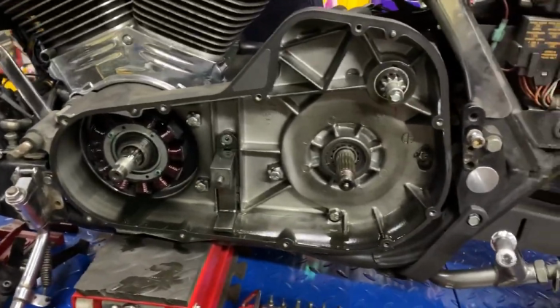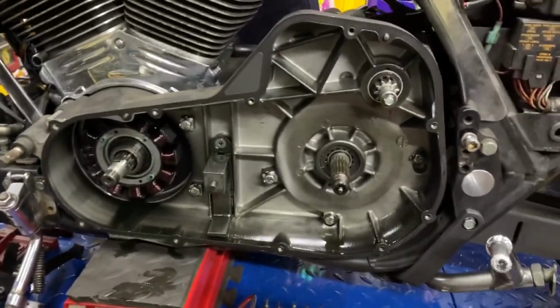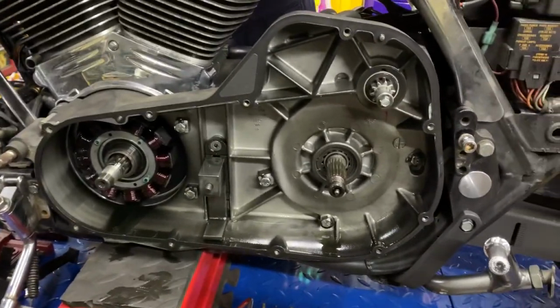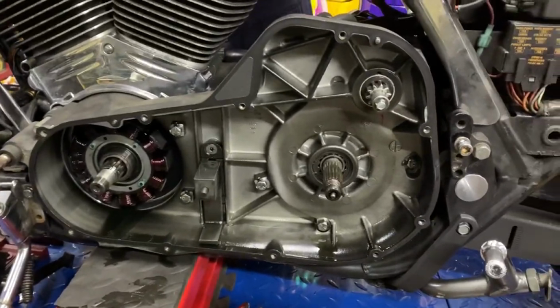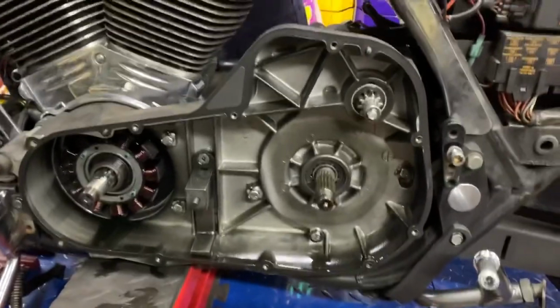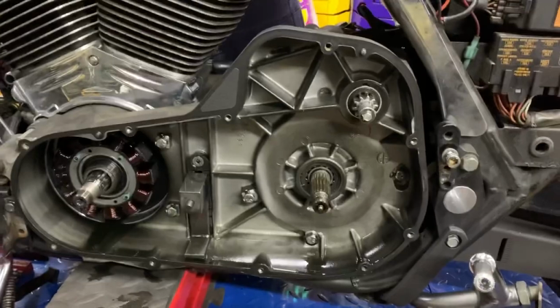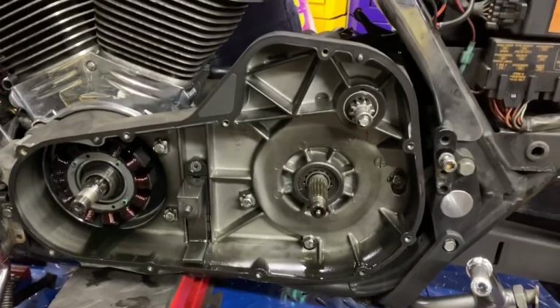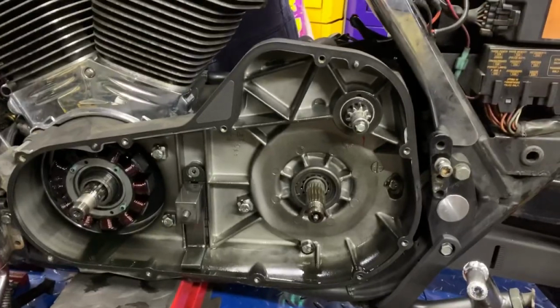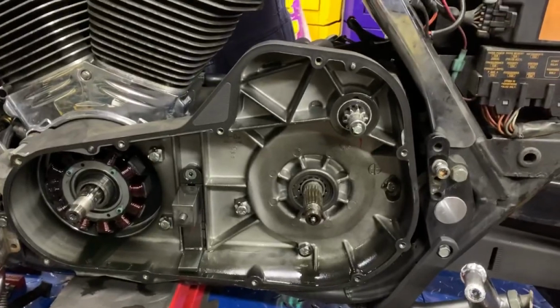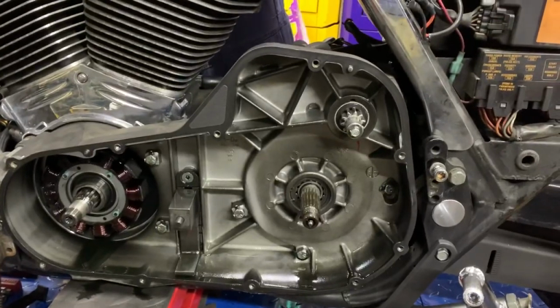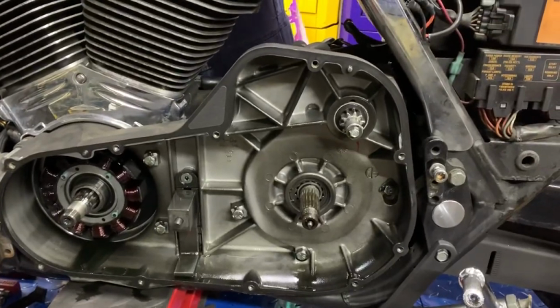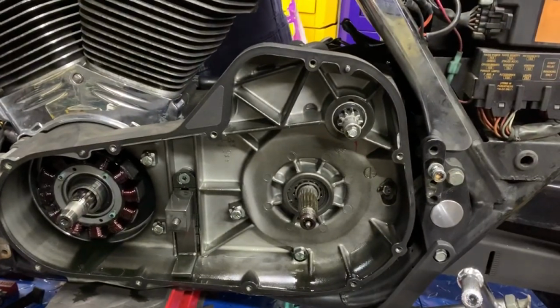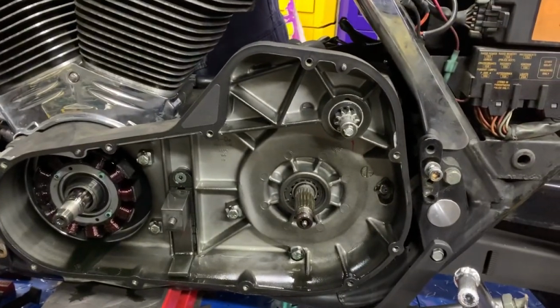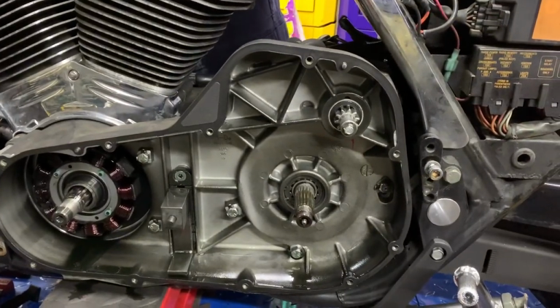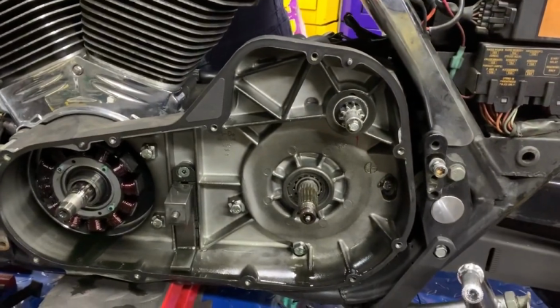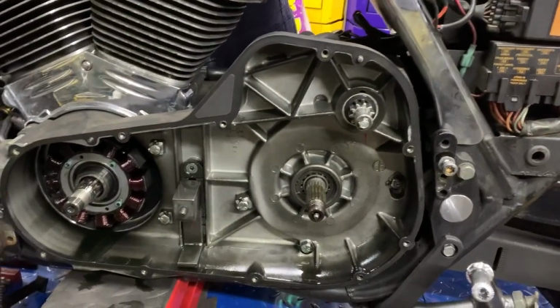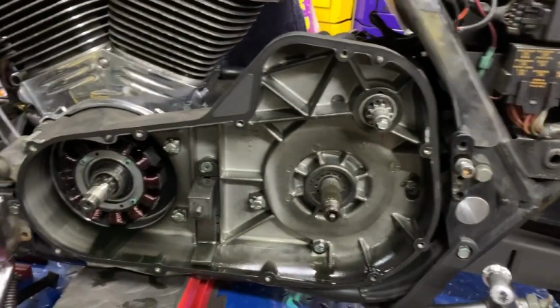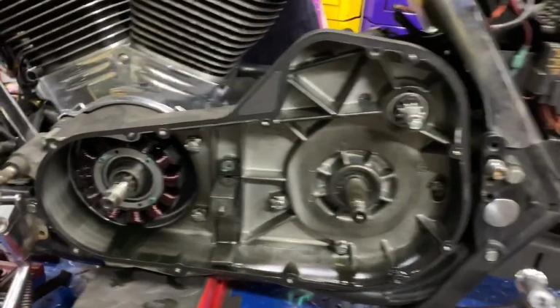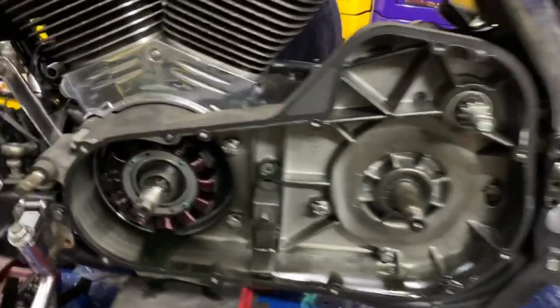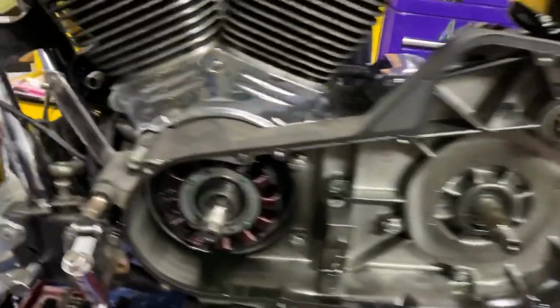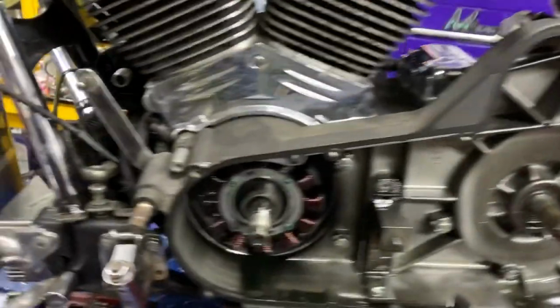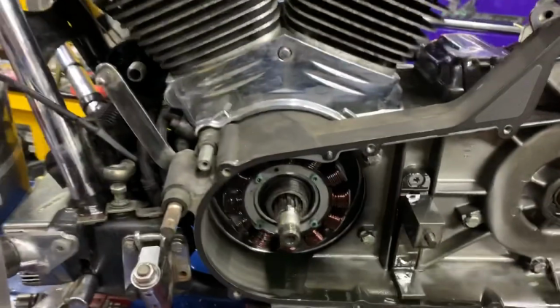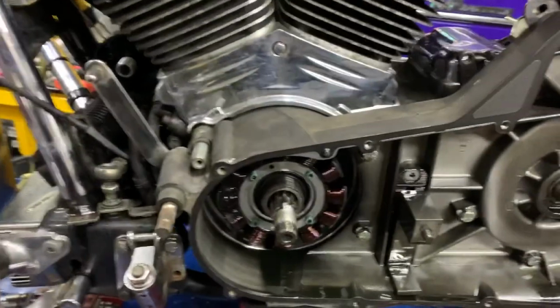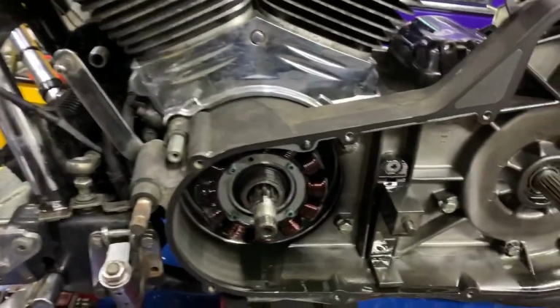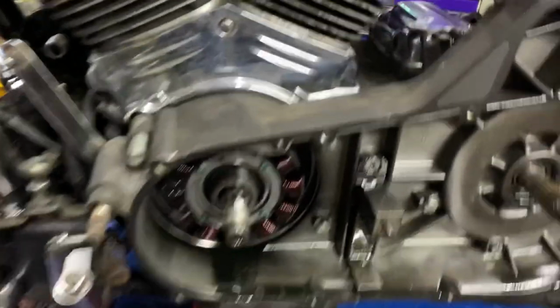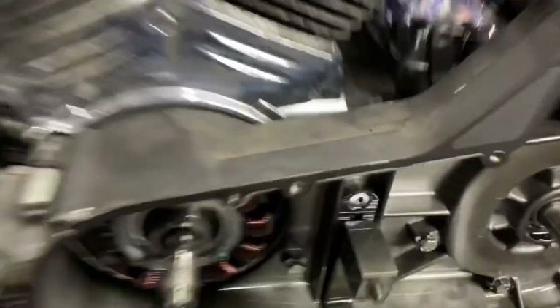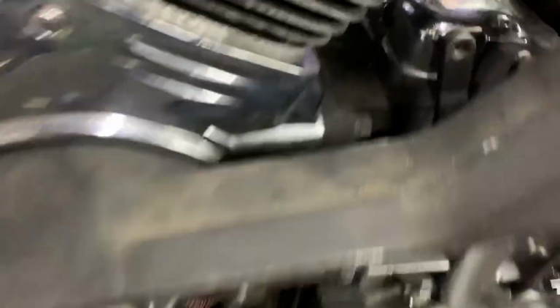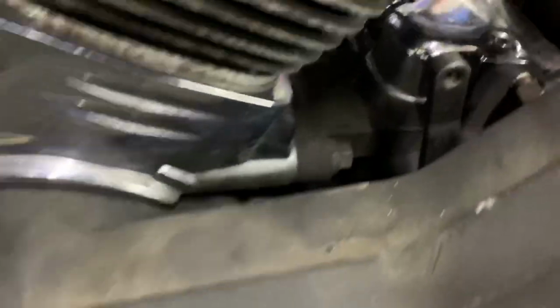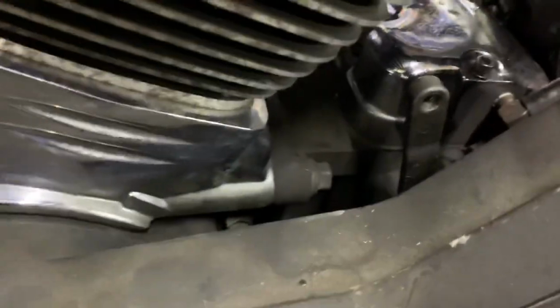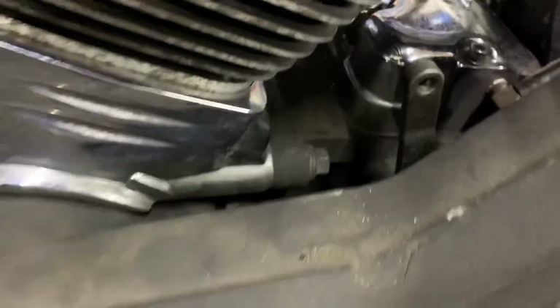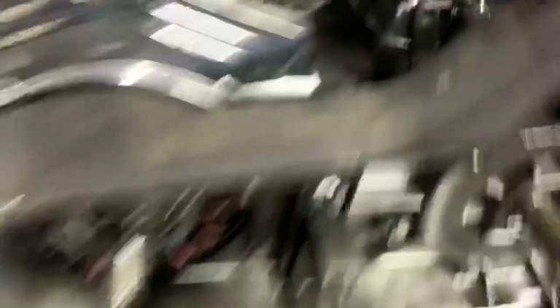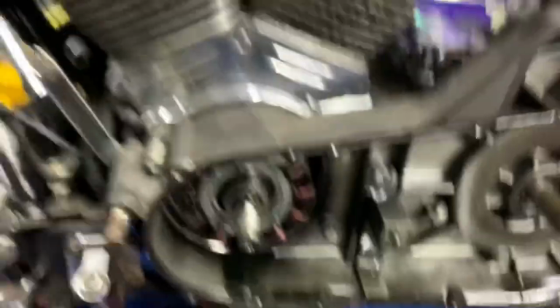Alternator rotor's off. Basically, it's got to take the inner primary off, separate the motor — these bolts here.